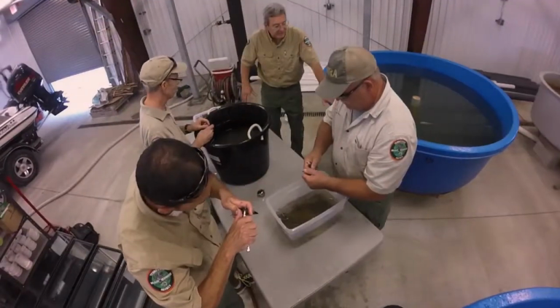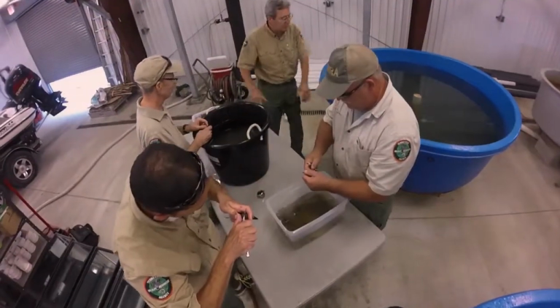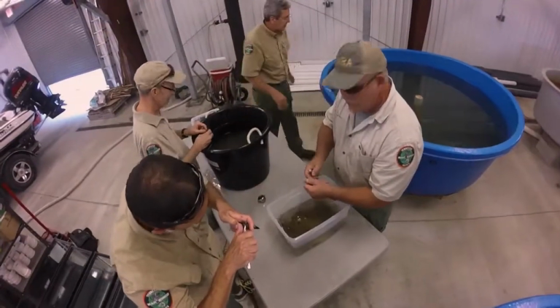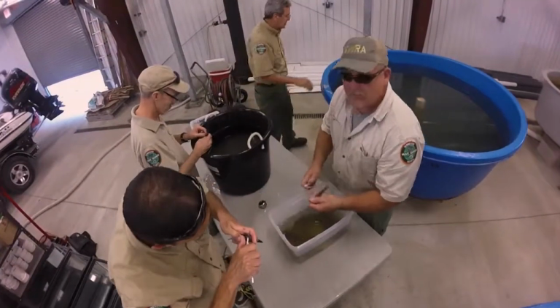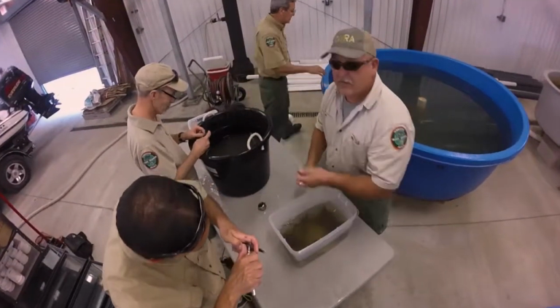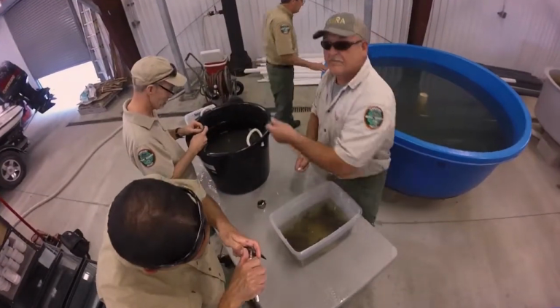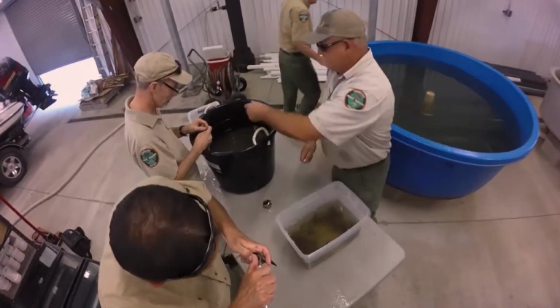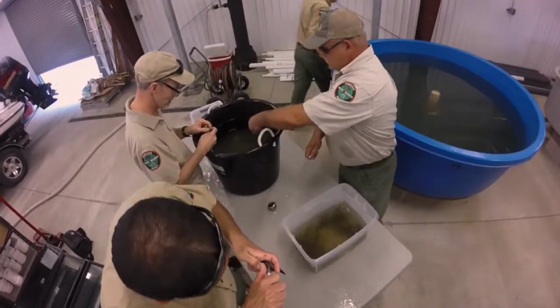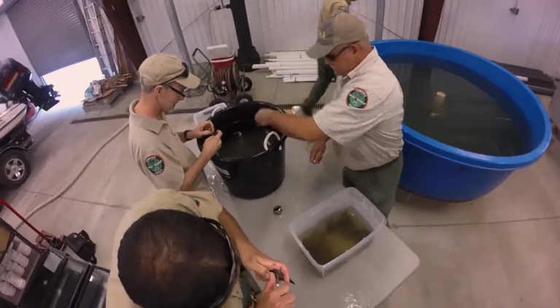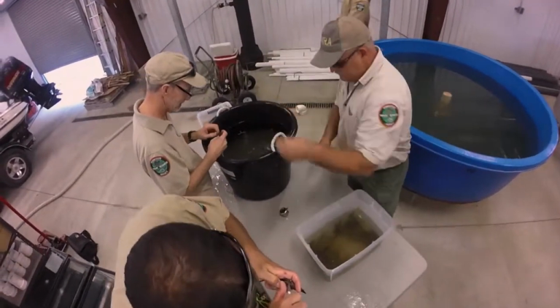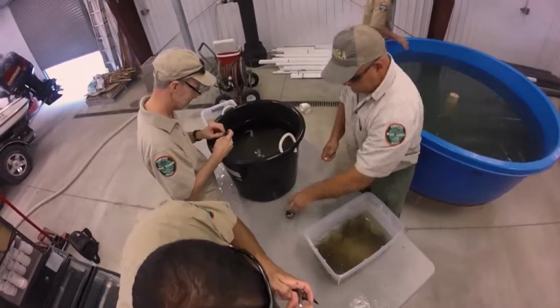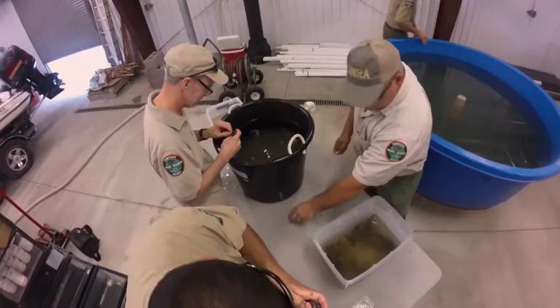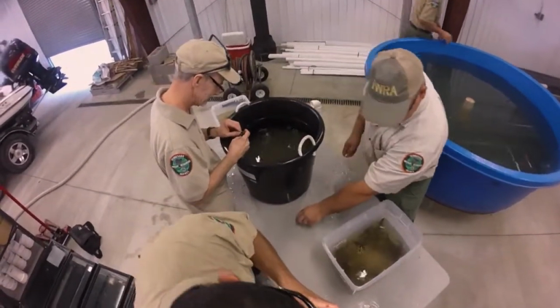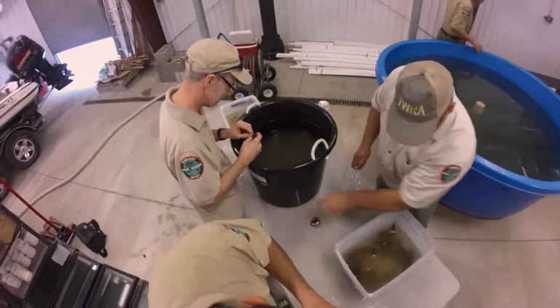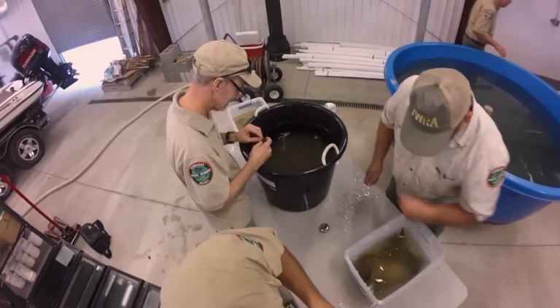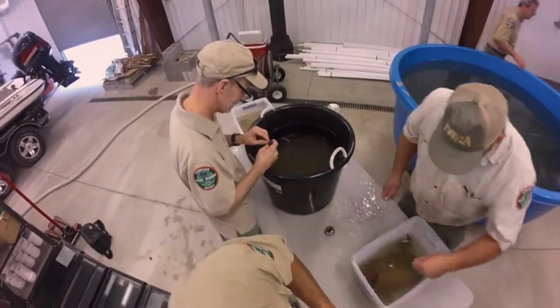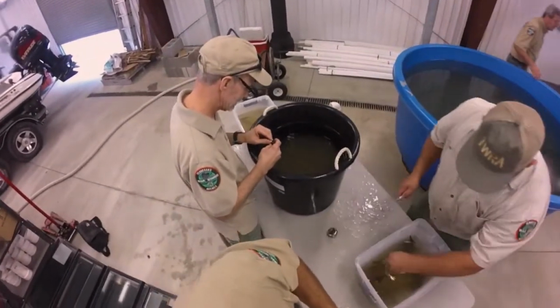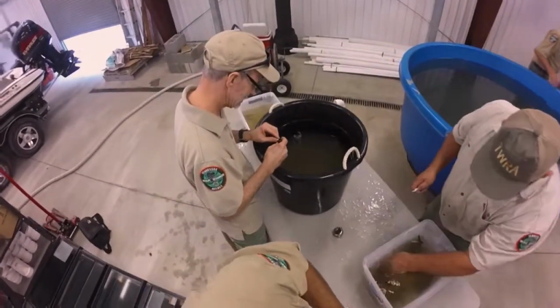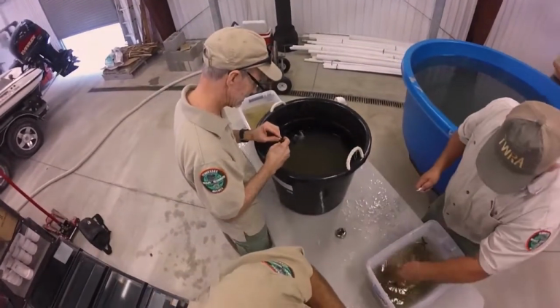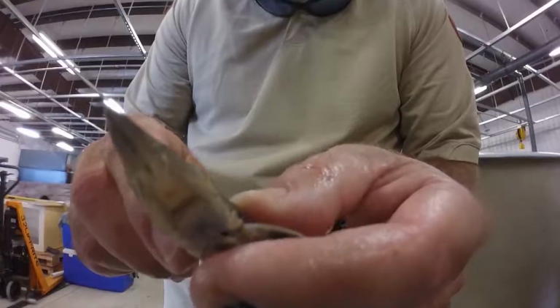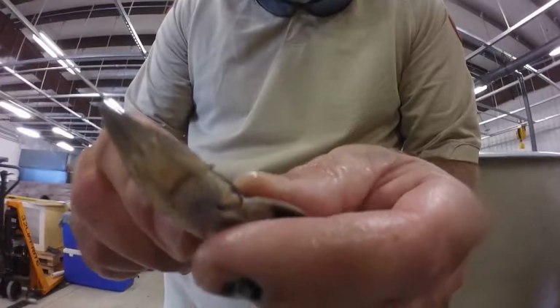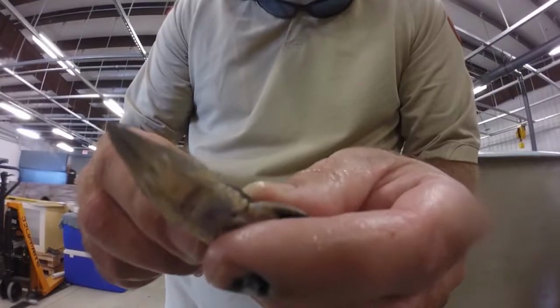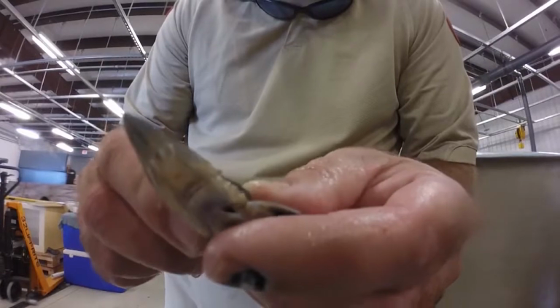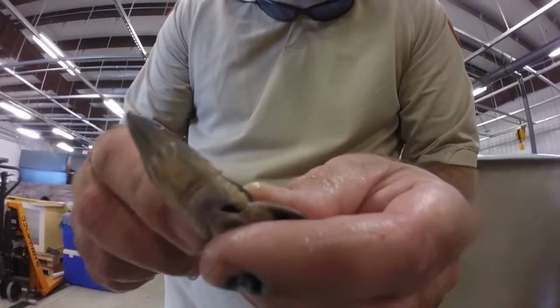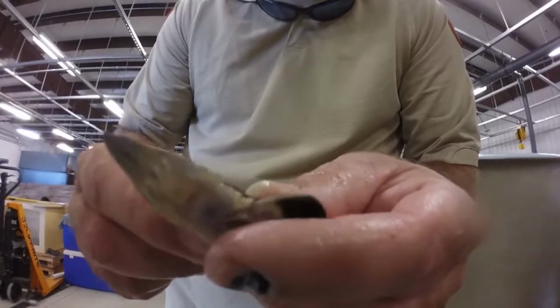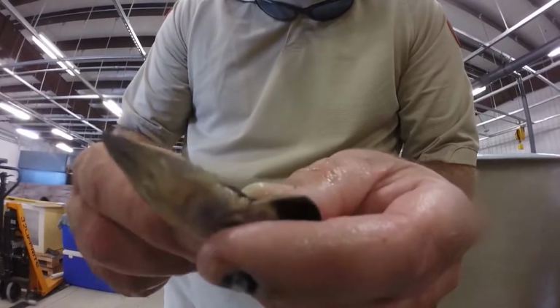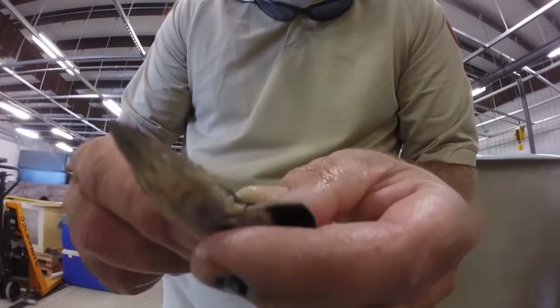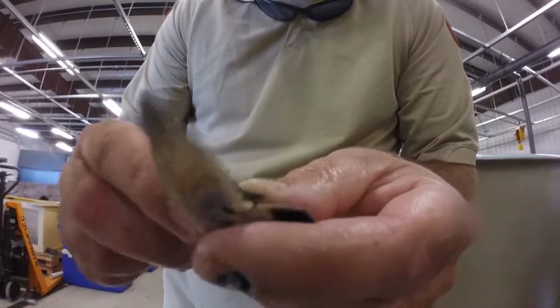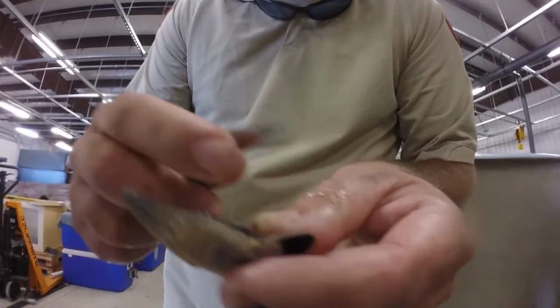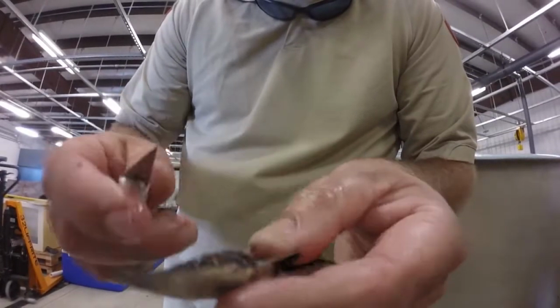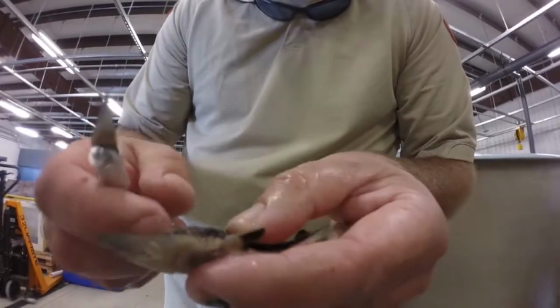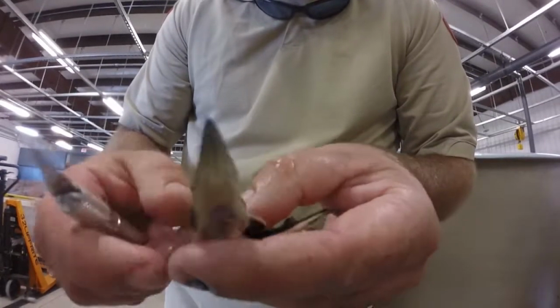We've not been stocking long enough in Tennessee to see any reproduction, but we're only maybe ten years out to see natural reproduction.